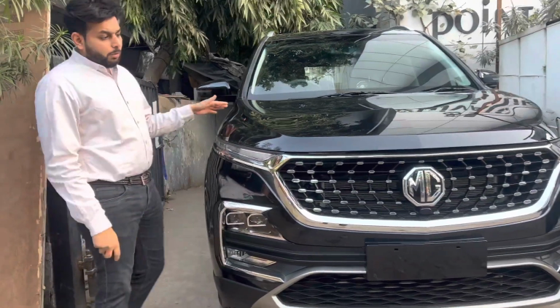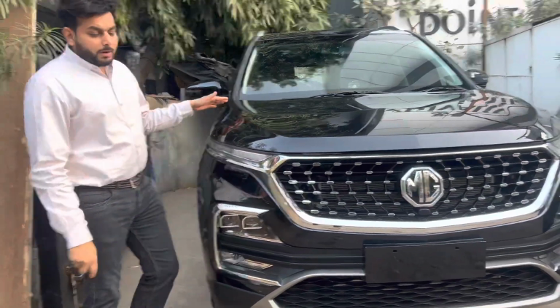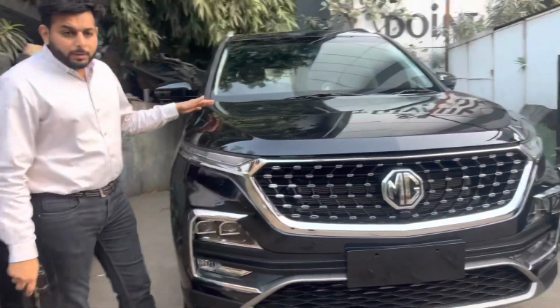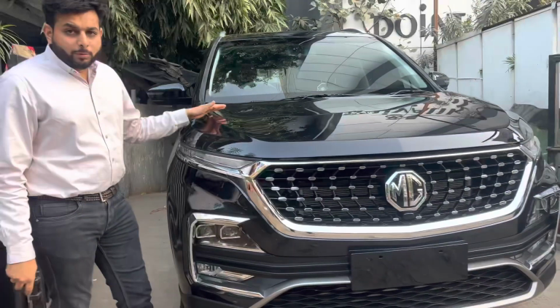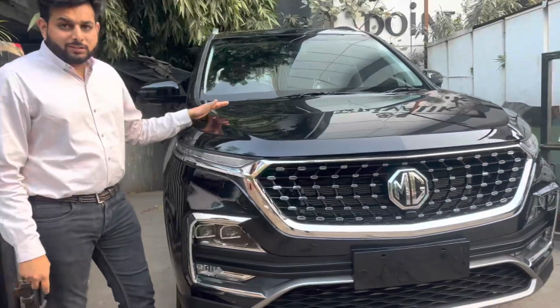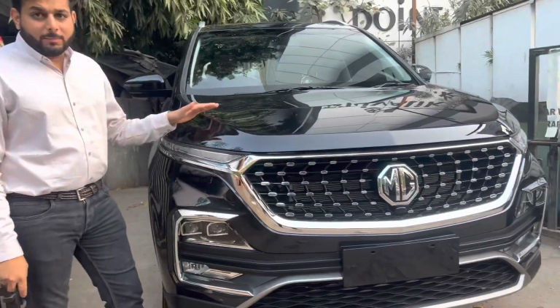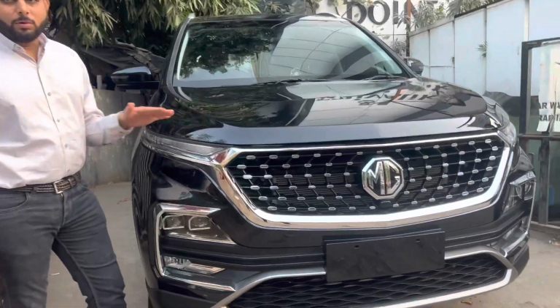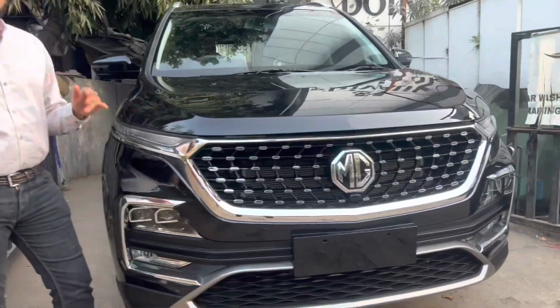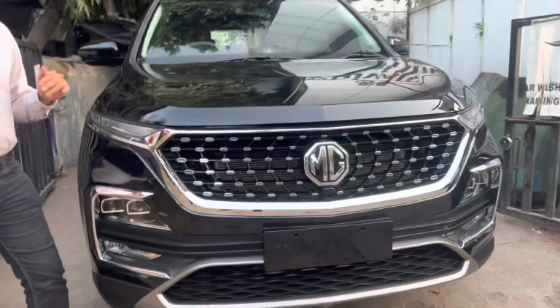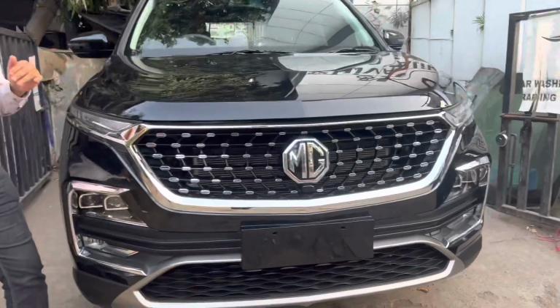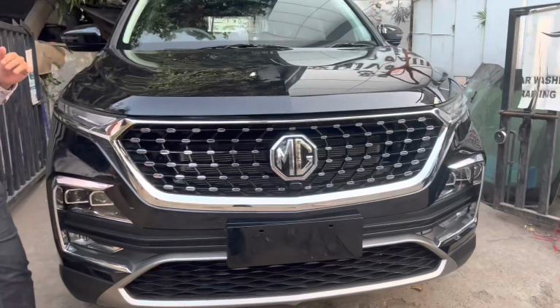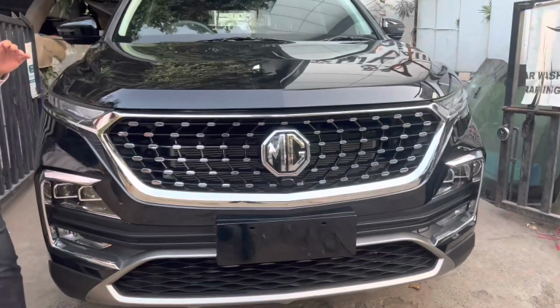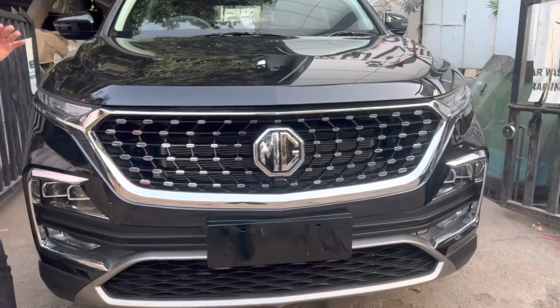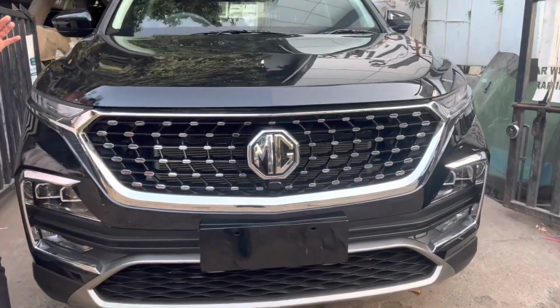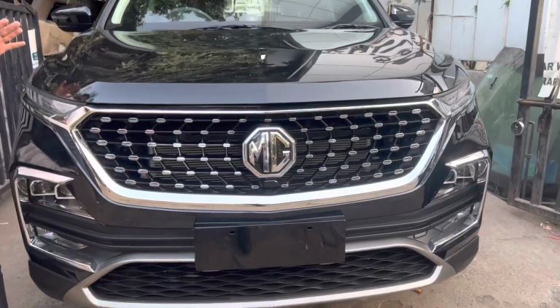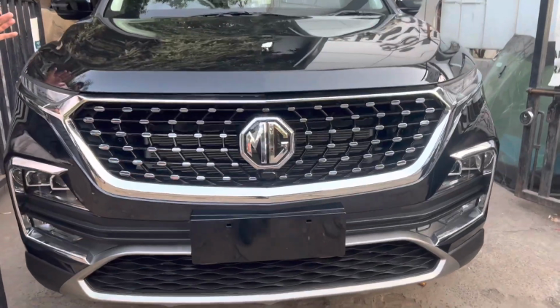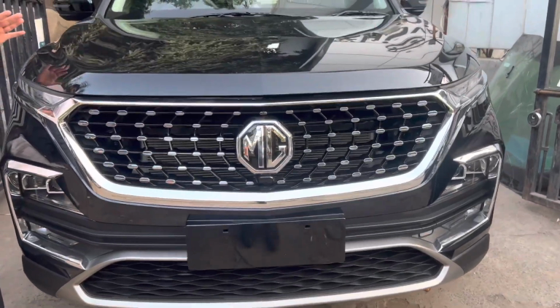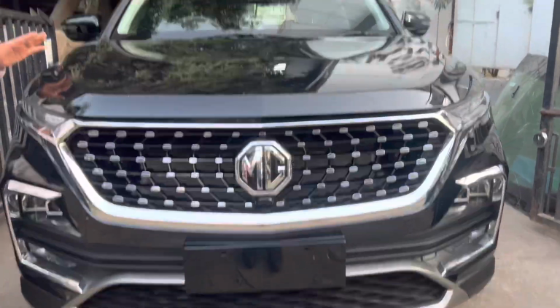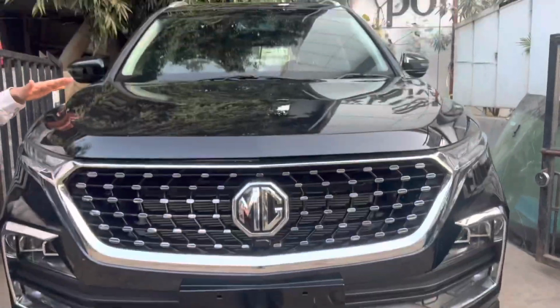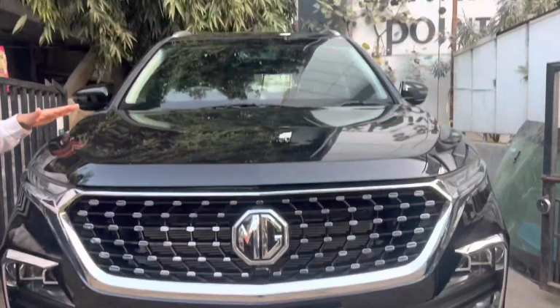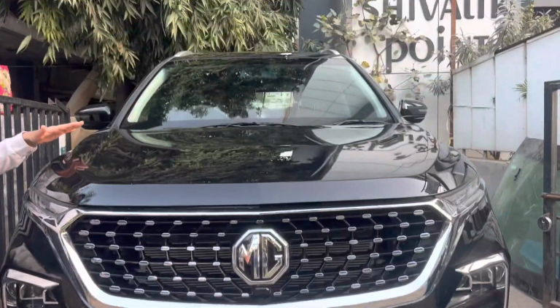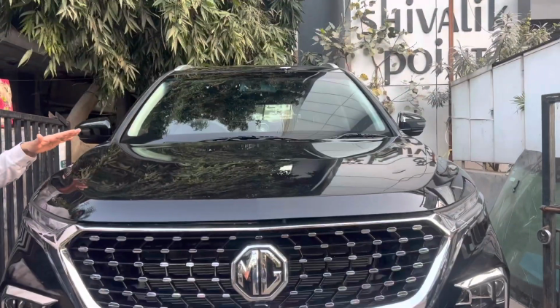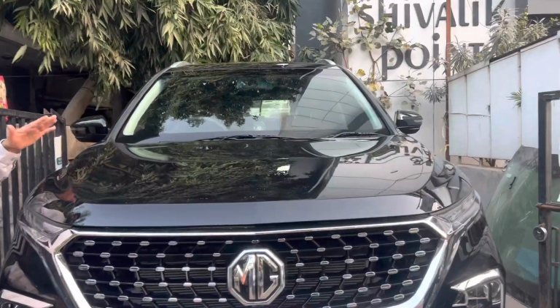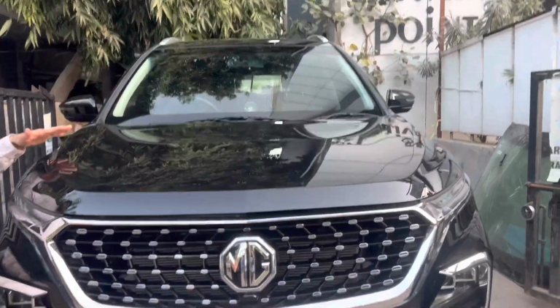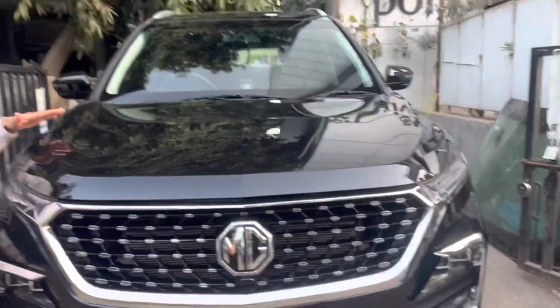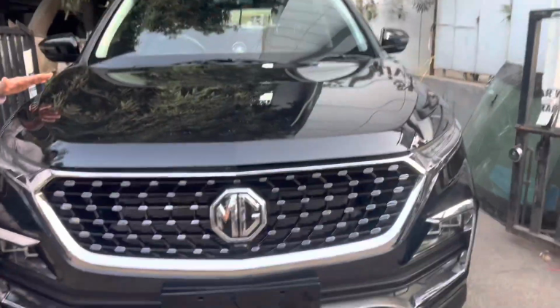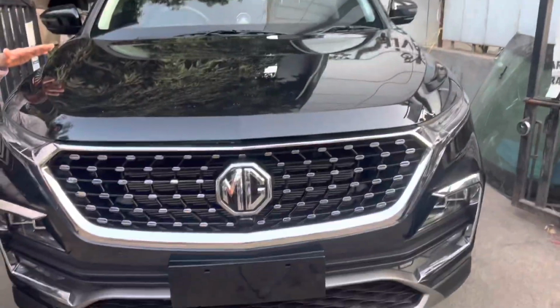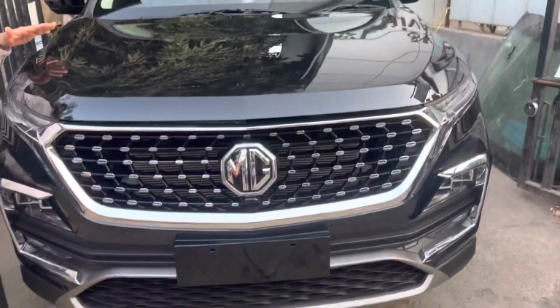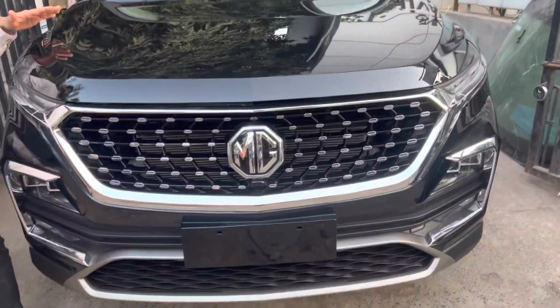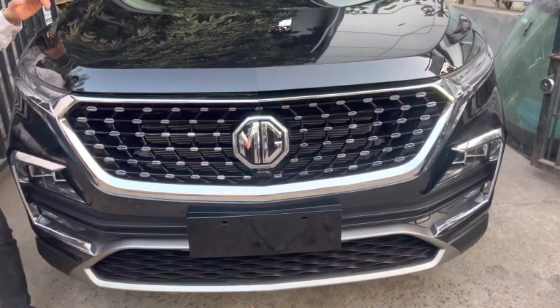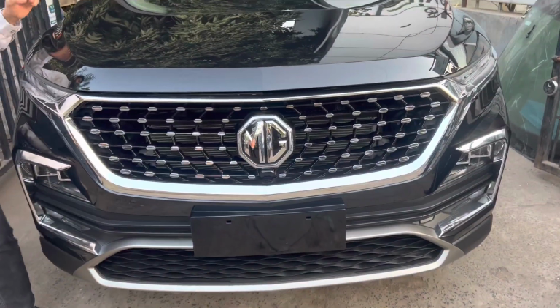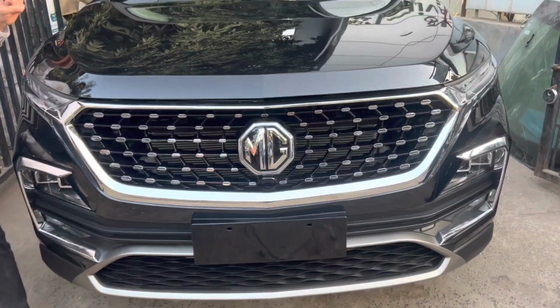We have done a ceramic coating on the car. Highness, hardness — you can see the gloss and the hydrophobicity.